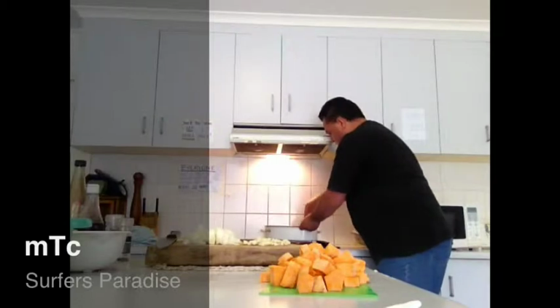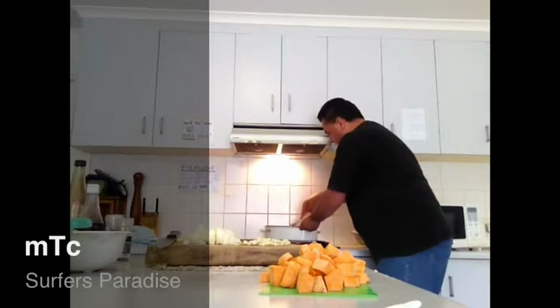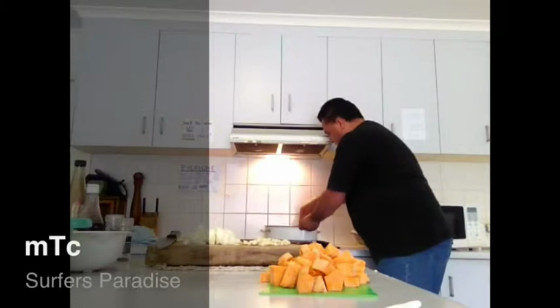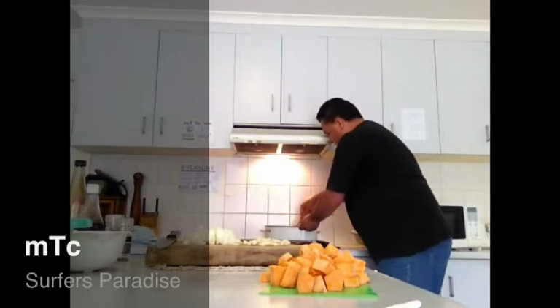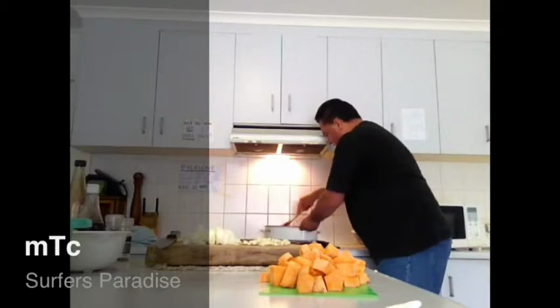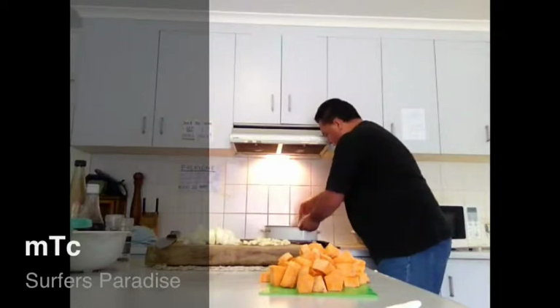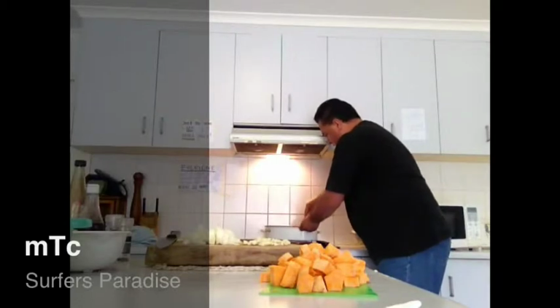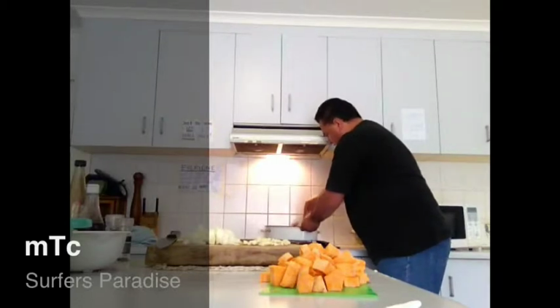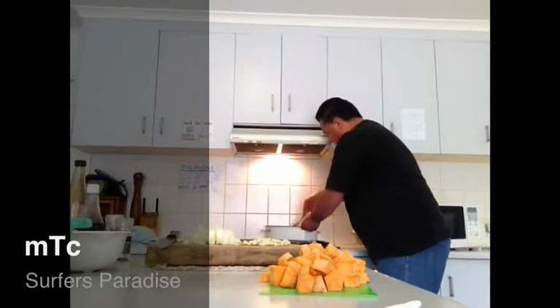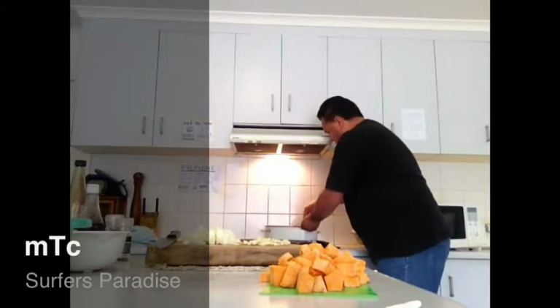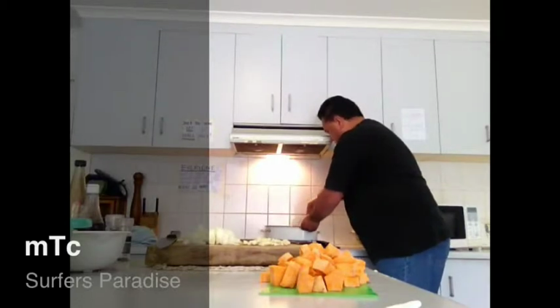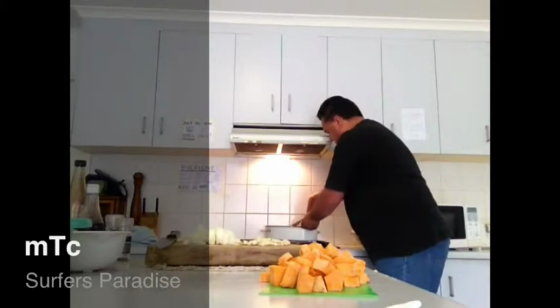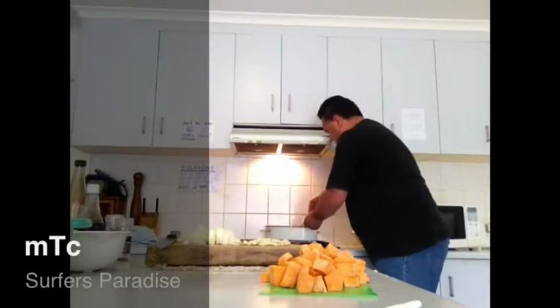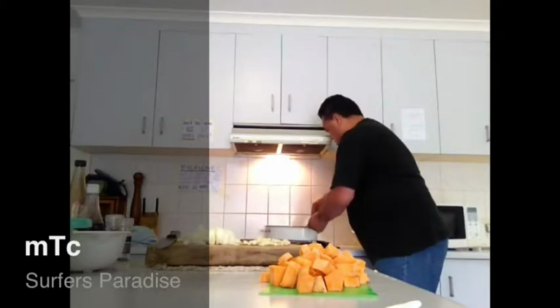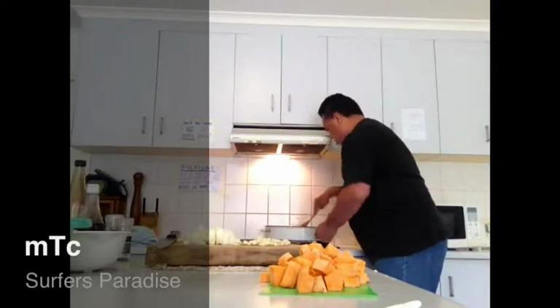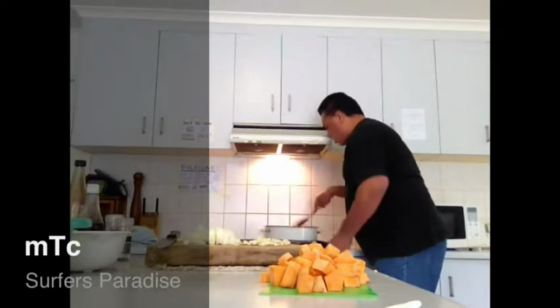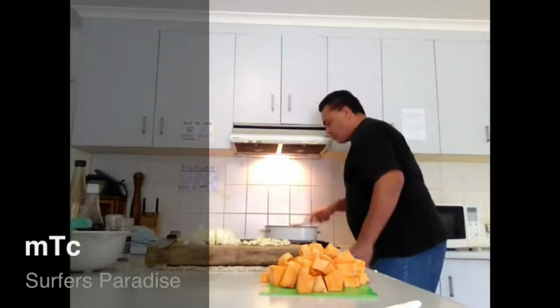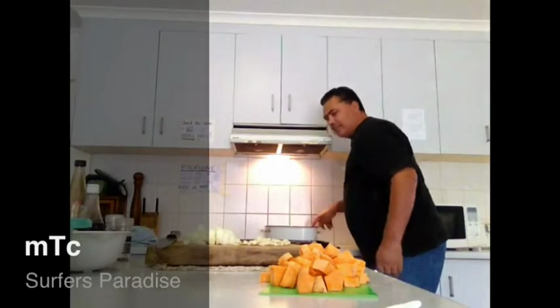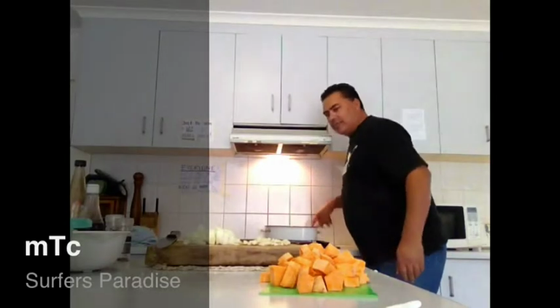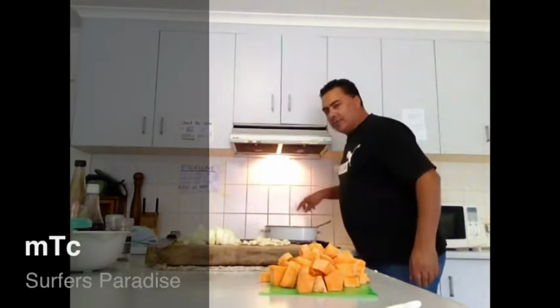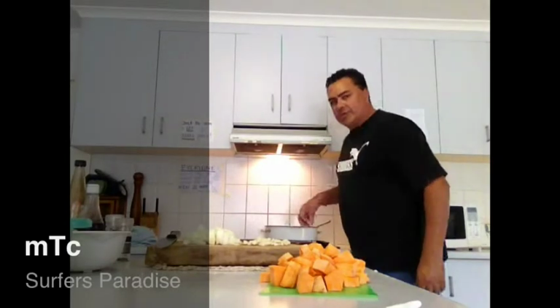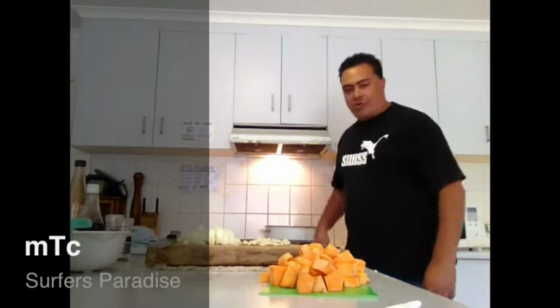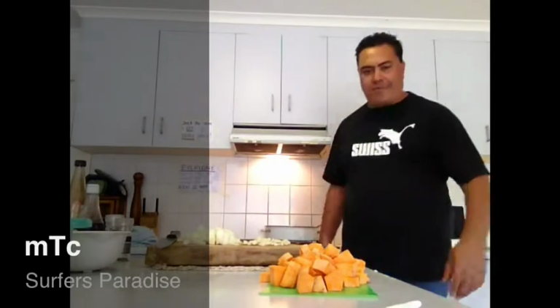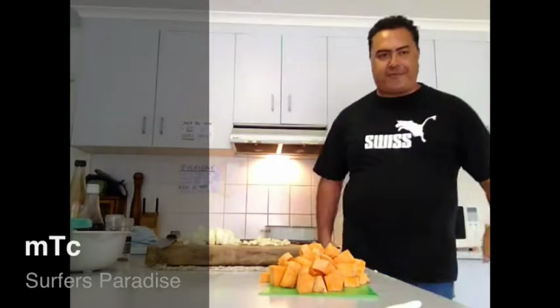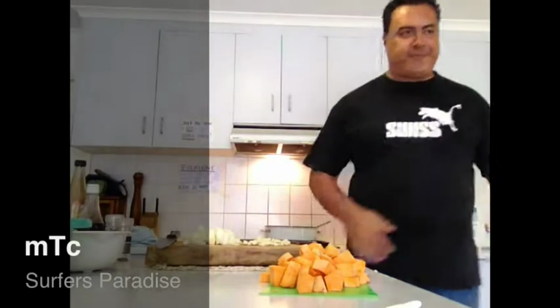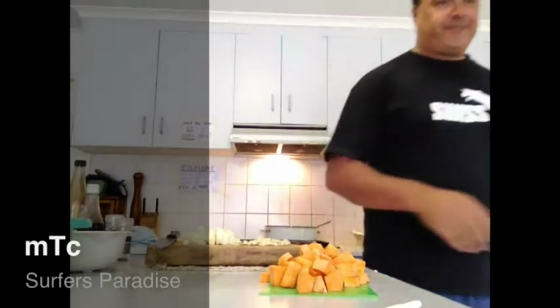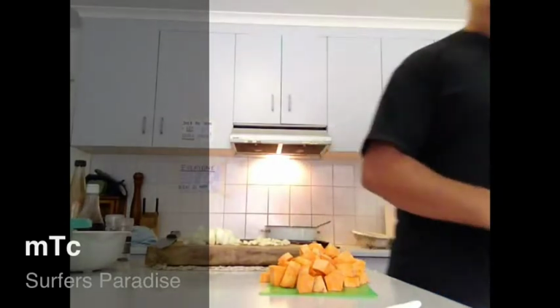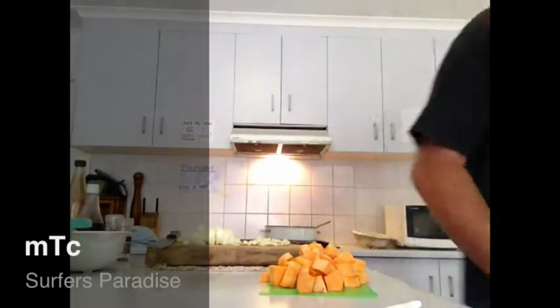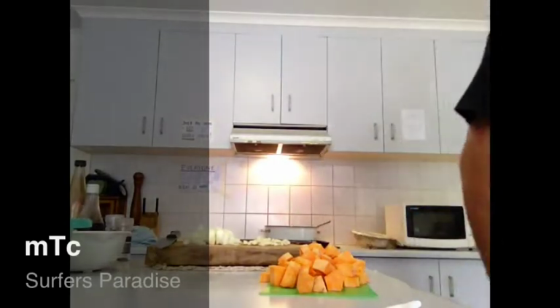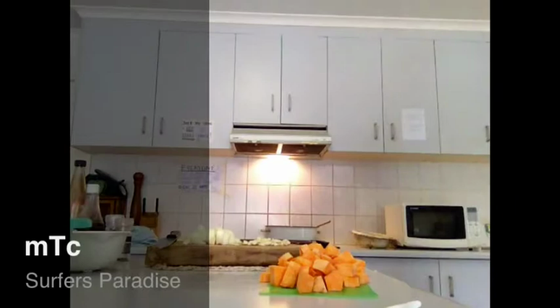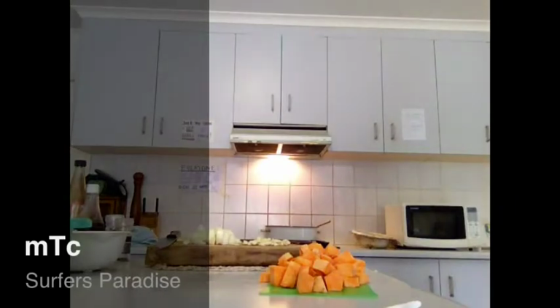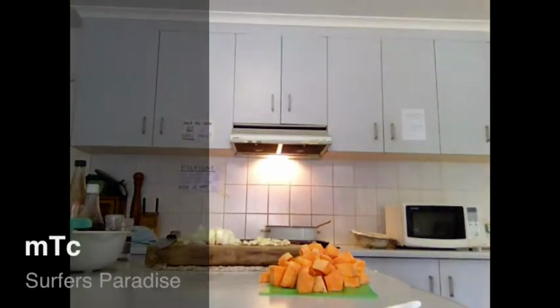I'm just stirring the ingredients all together, basically just browning that meat off.